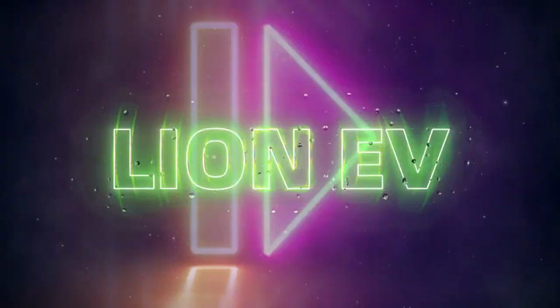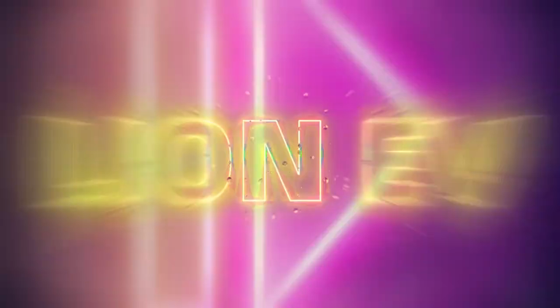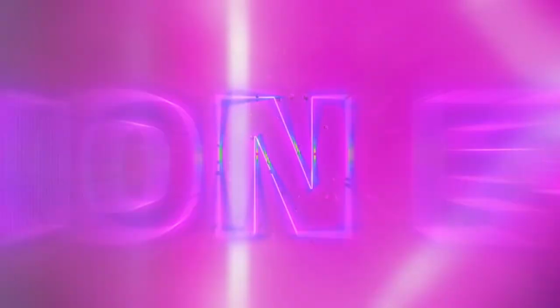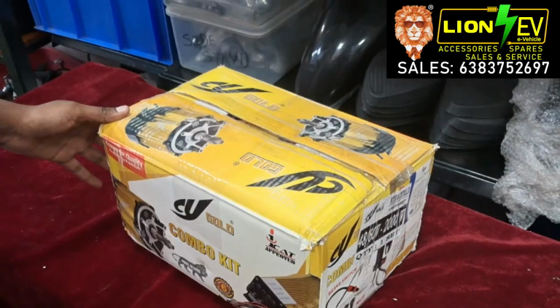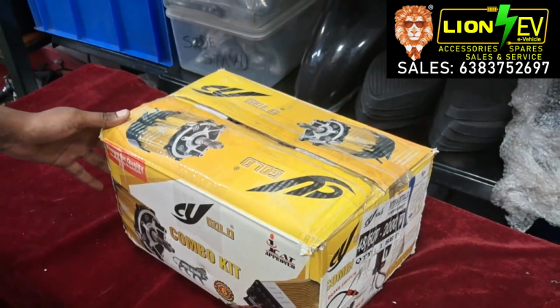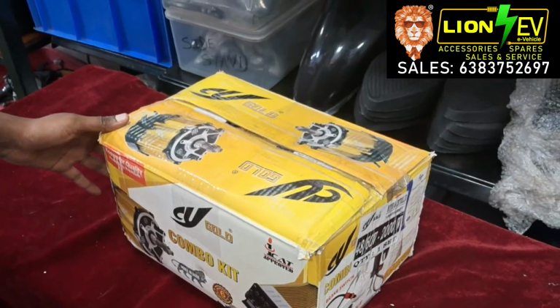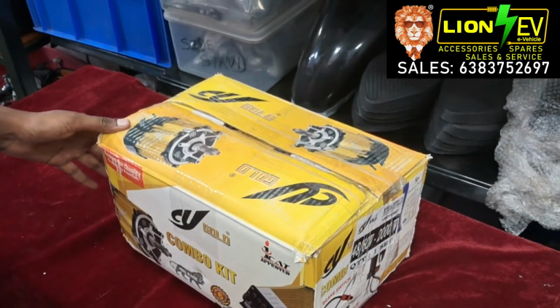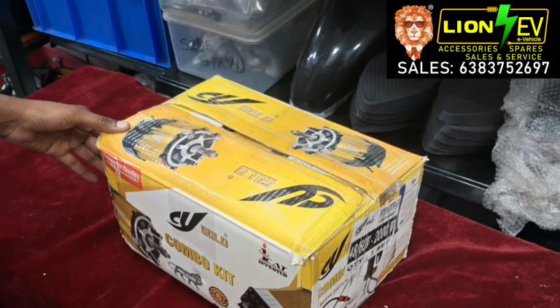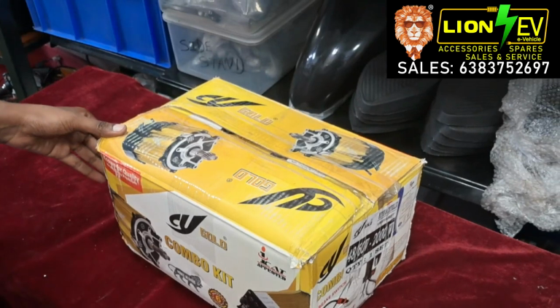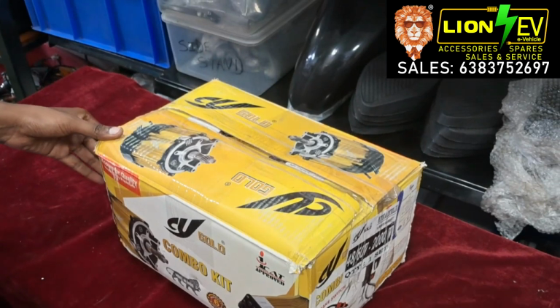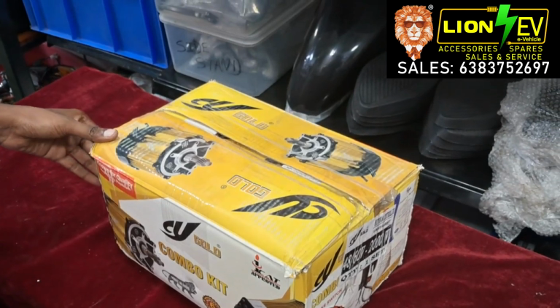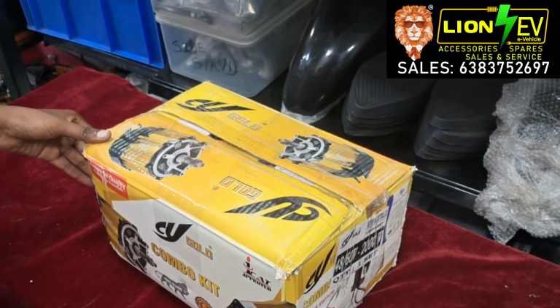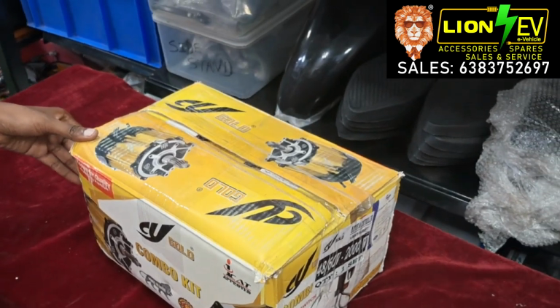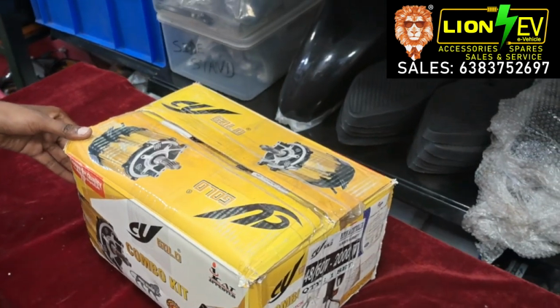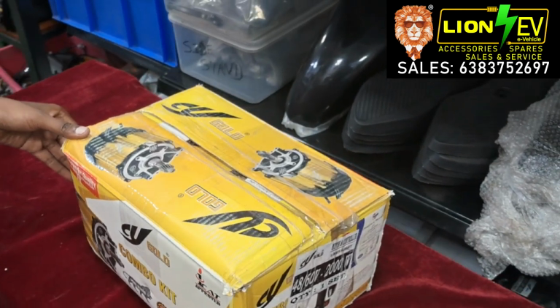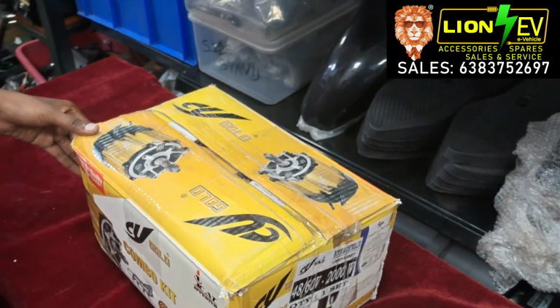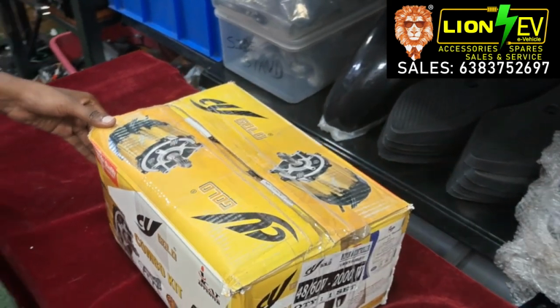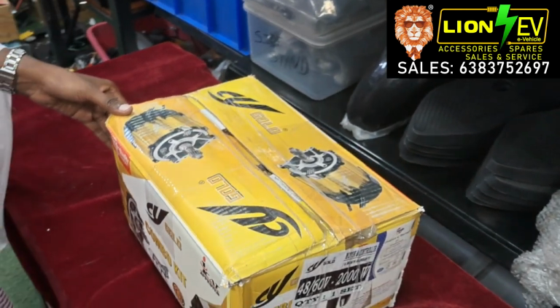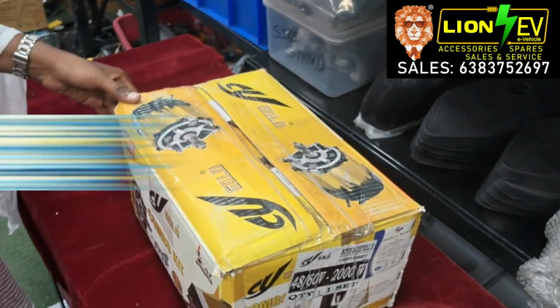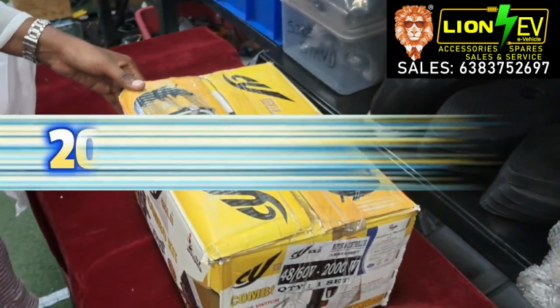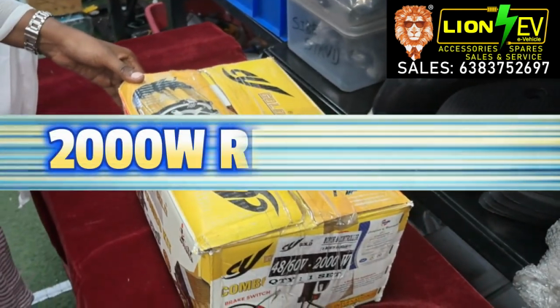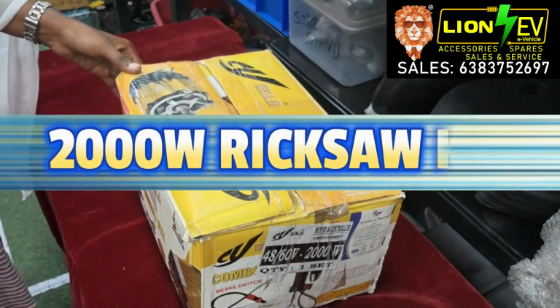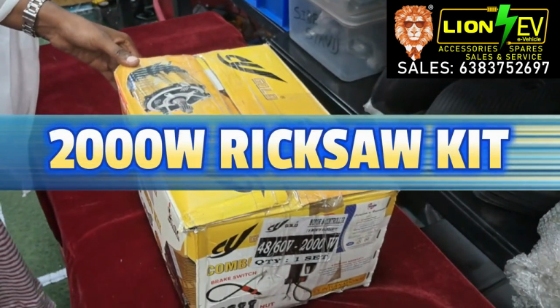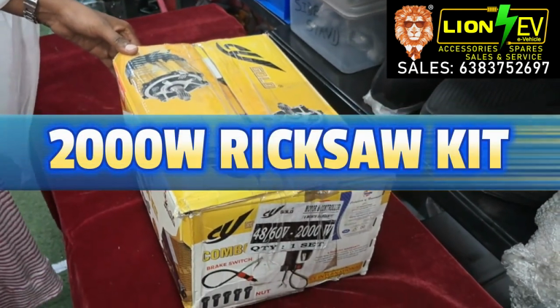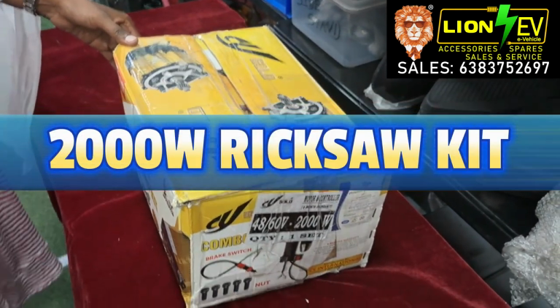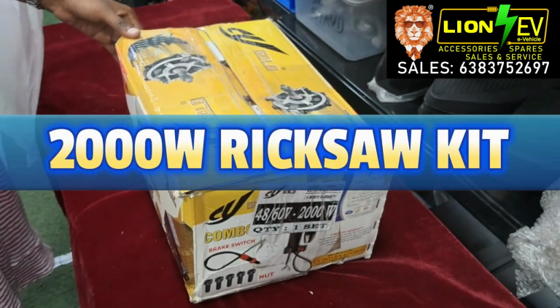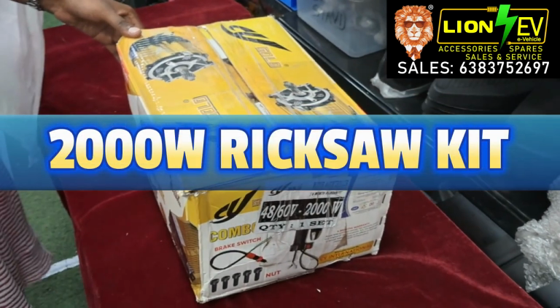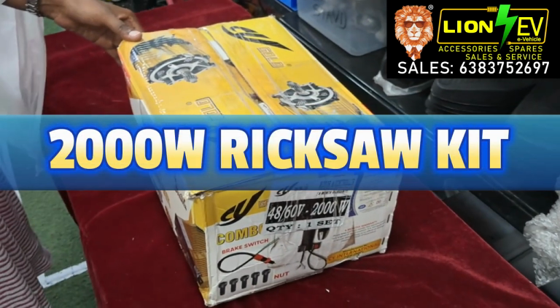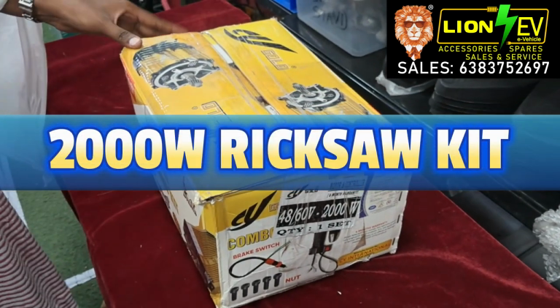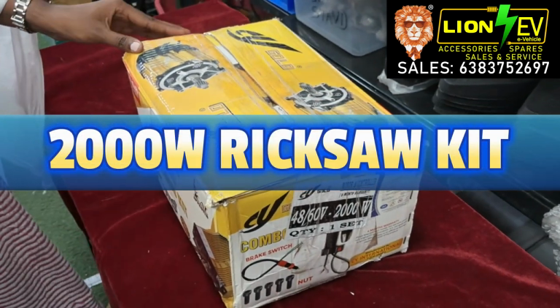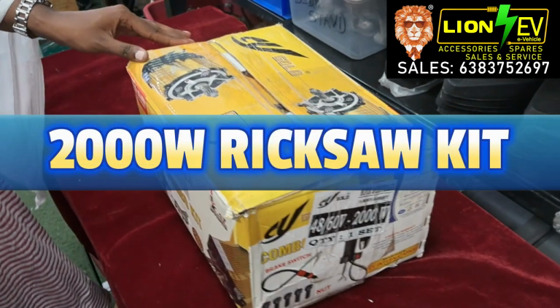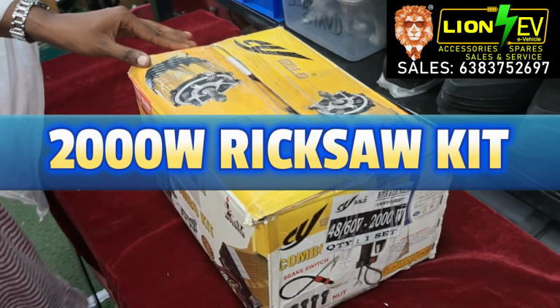Welcome to Line EV. In this video, let's take a look at the 48-60V 2000W Rickshaw kit.